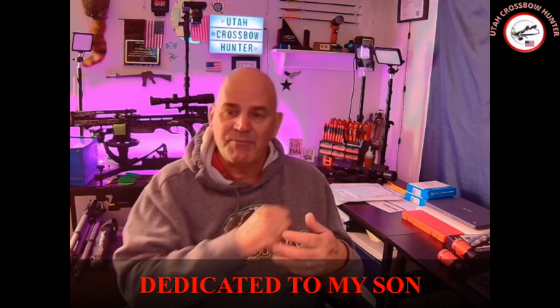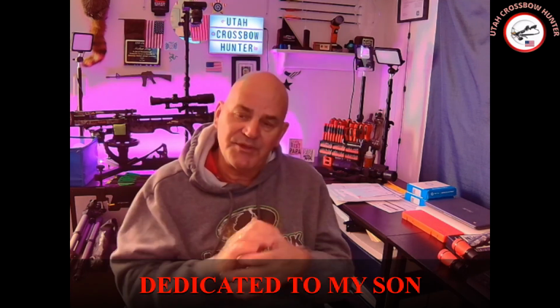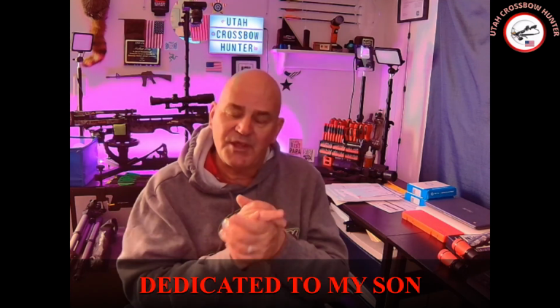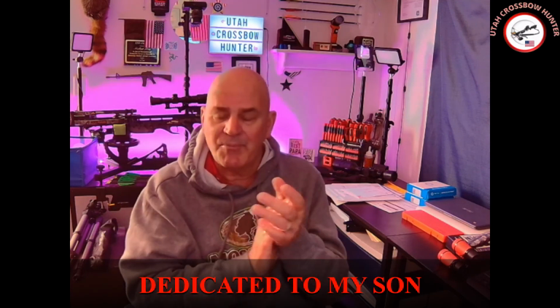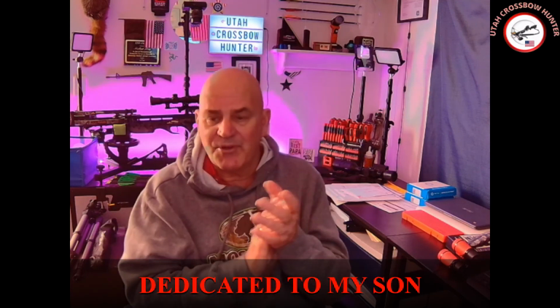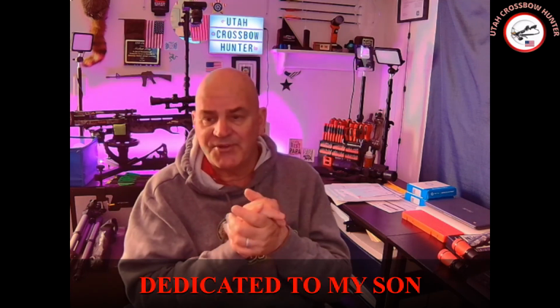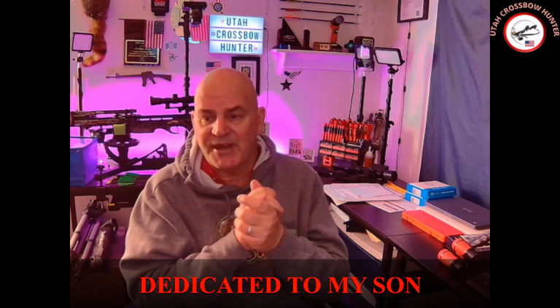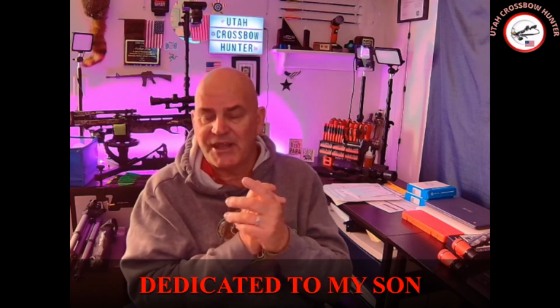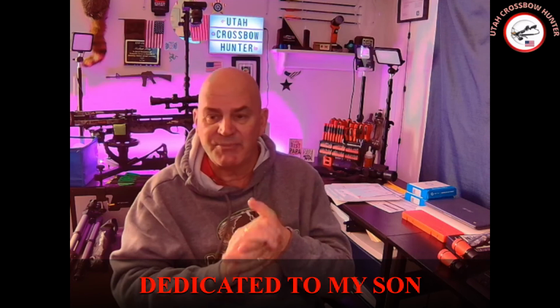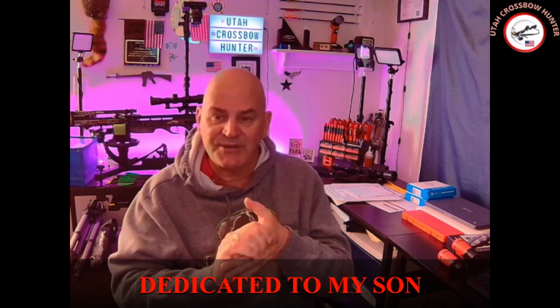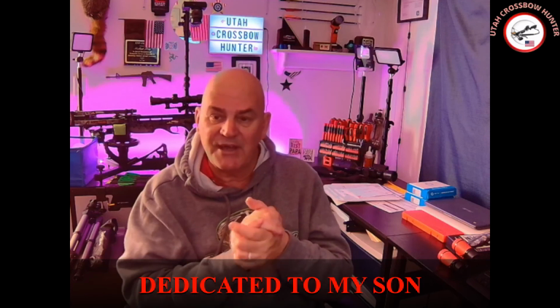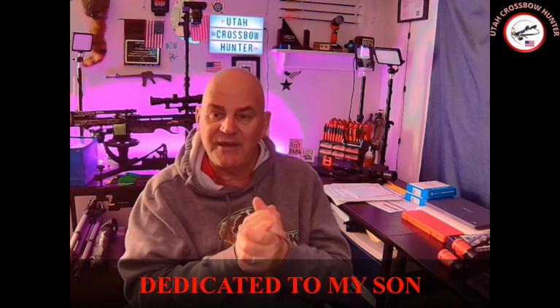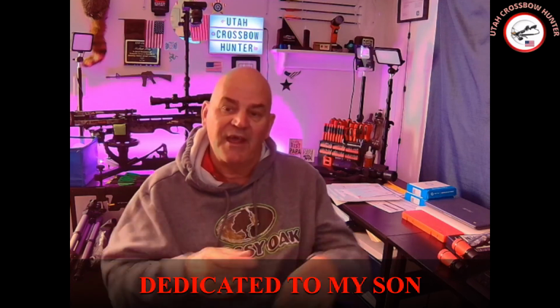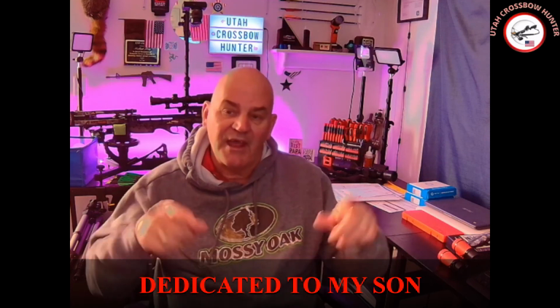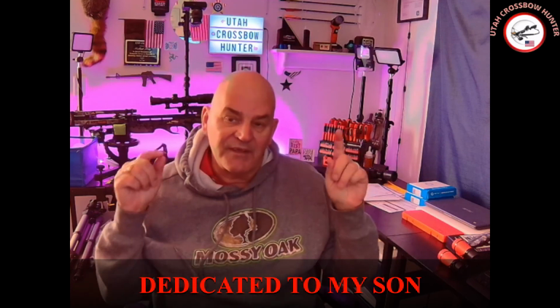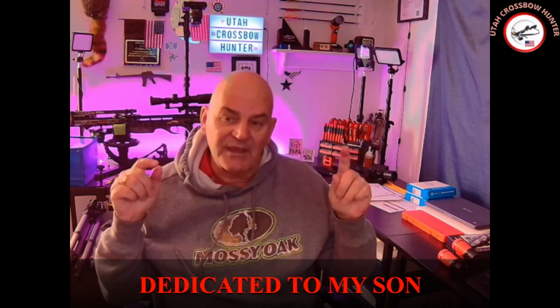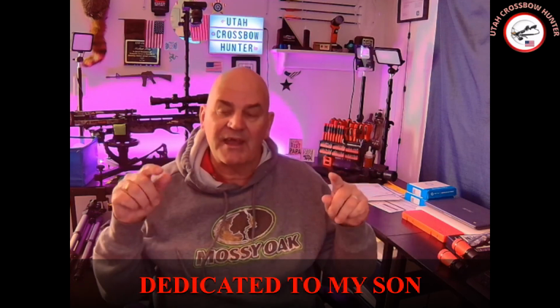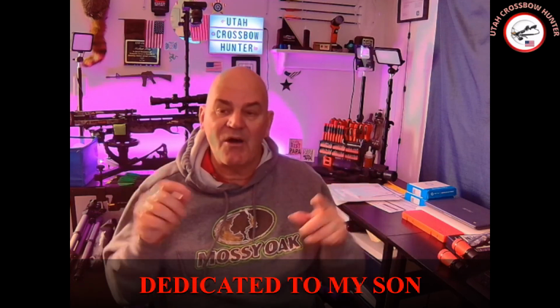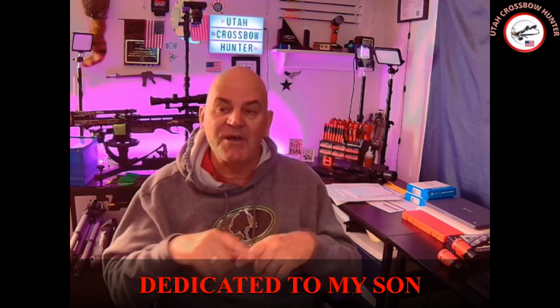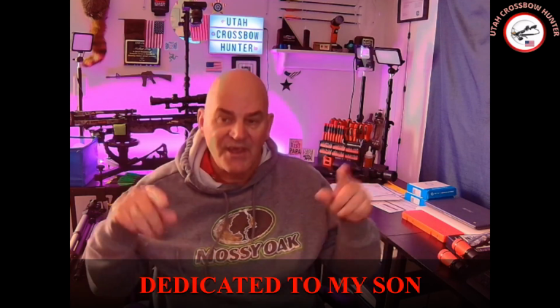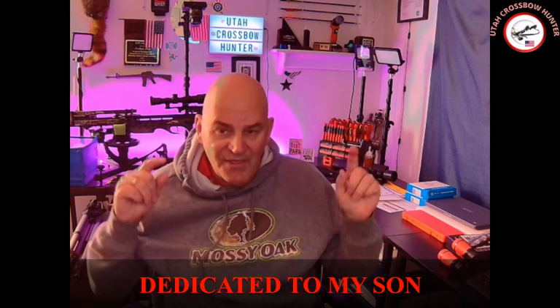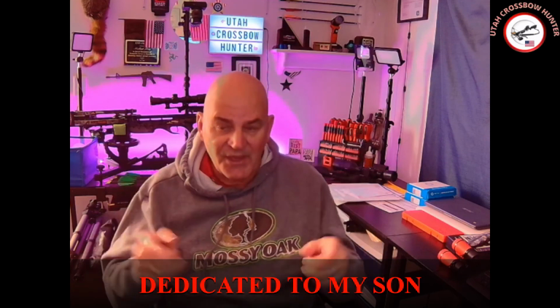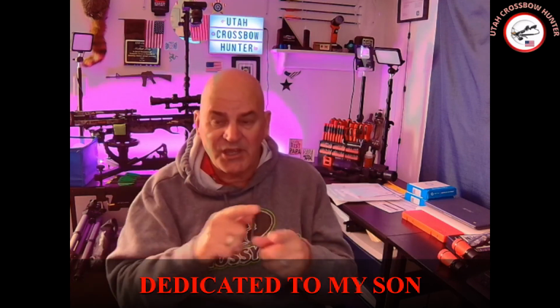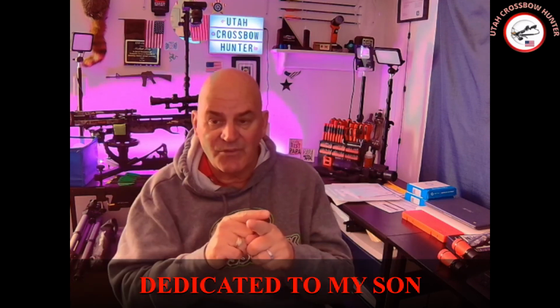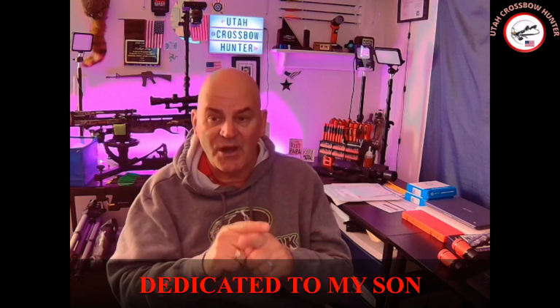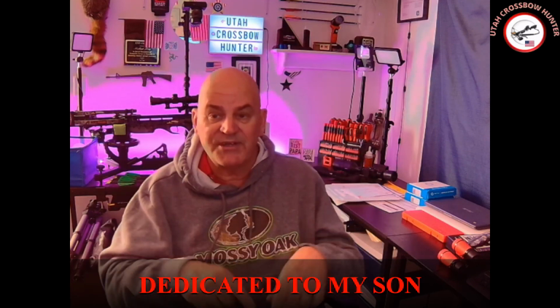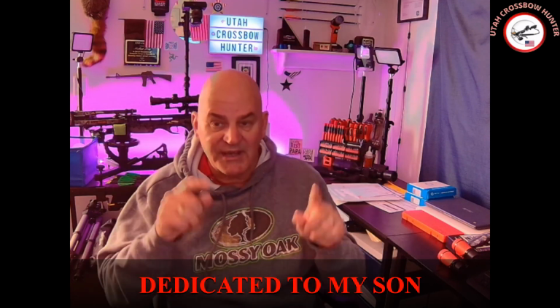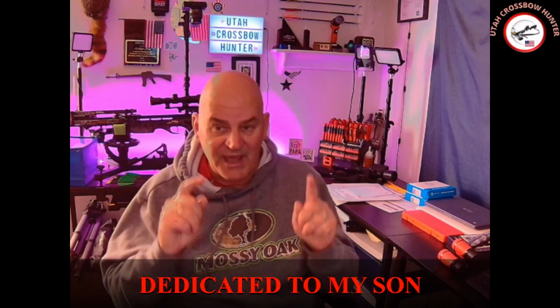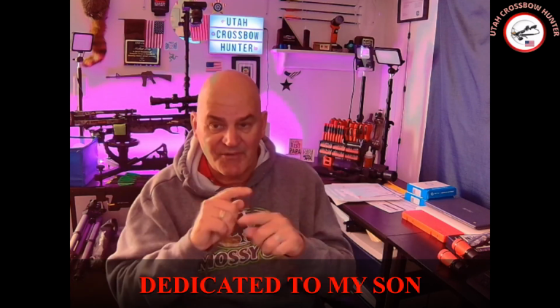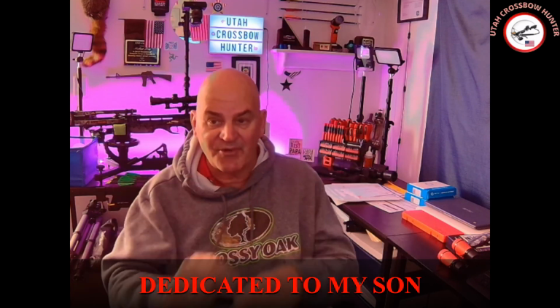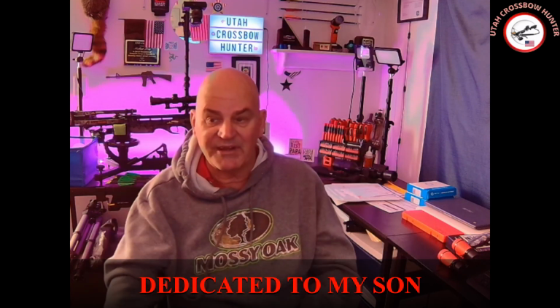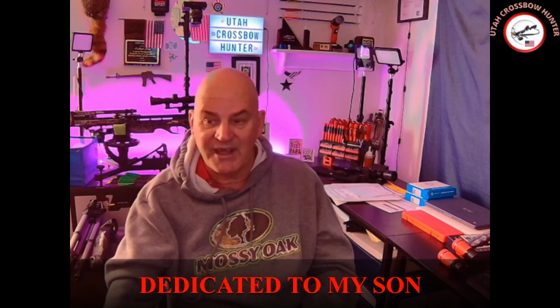Remember, these episodes are dedicated to my son. Like always, thank you for watching and have a great day.